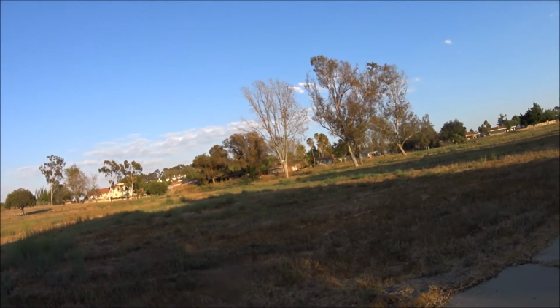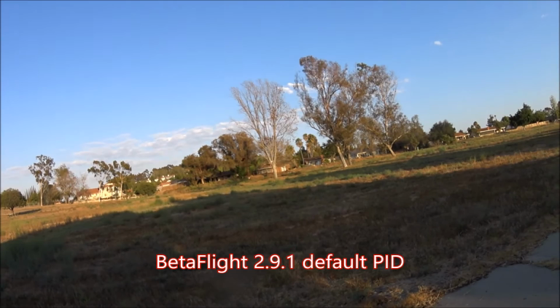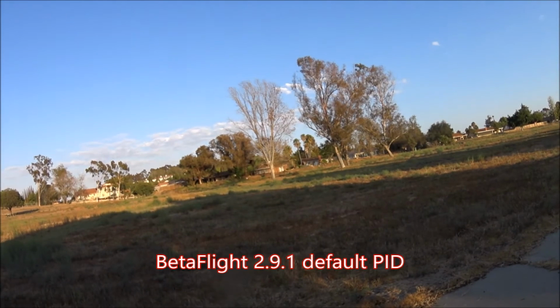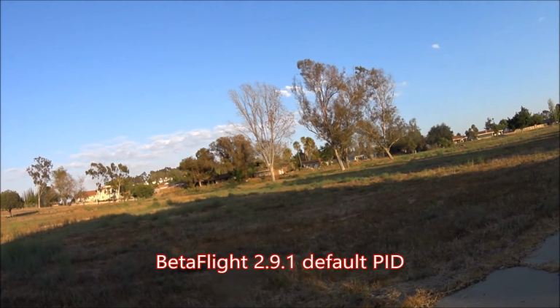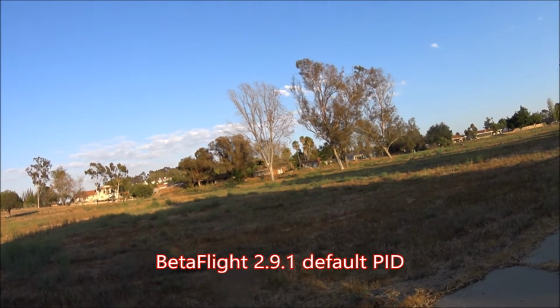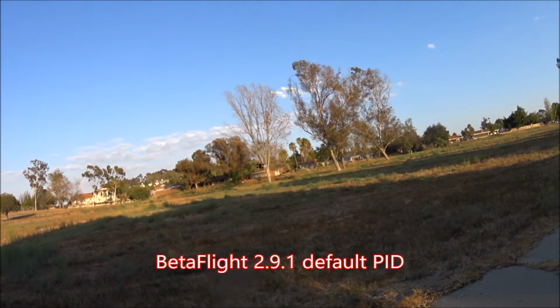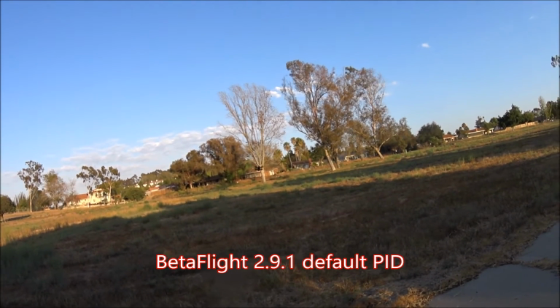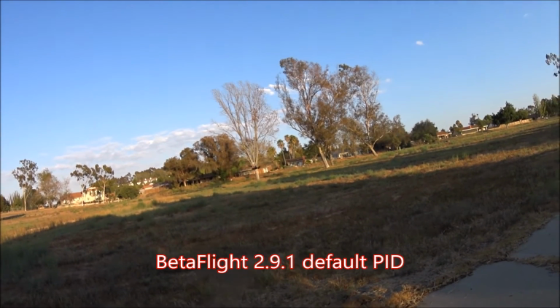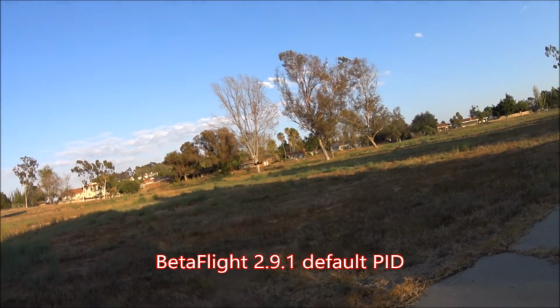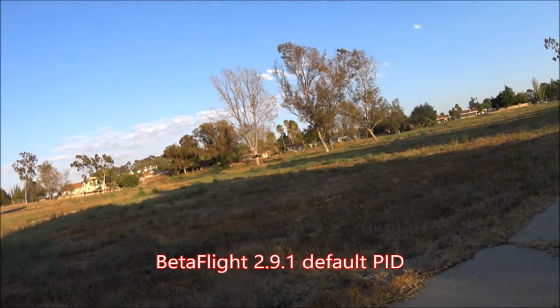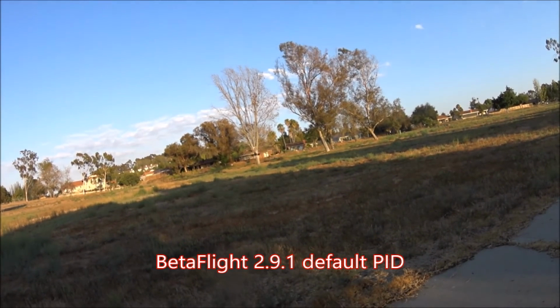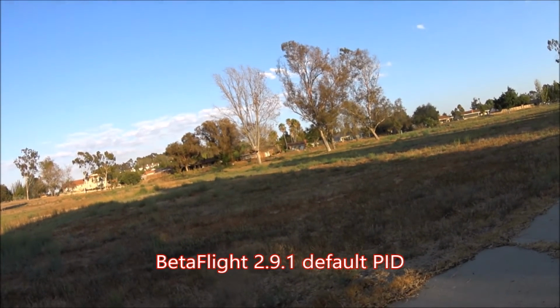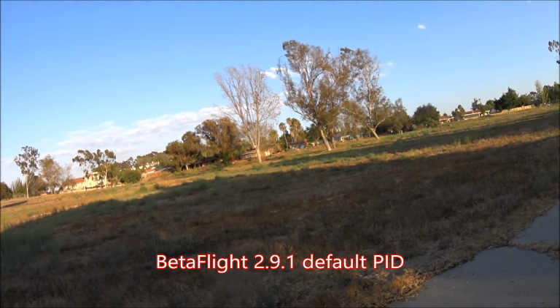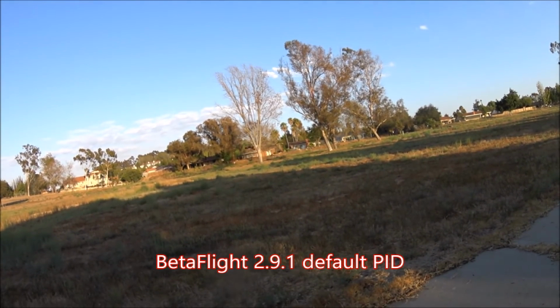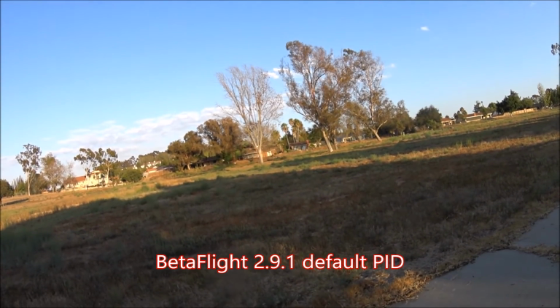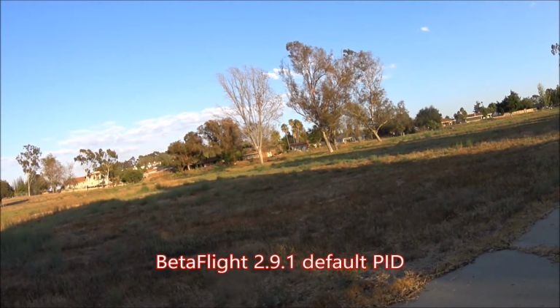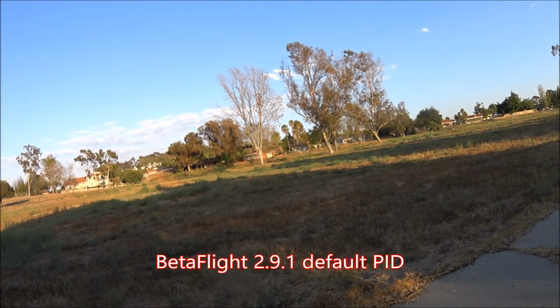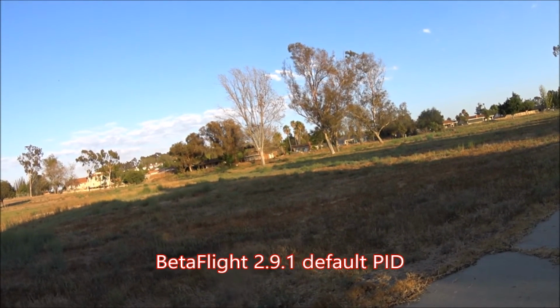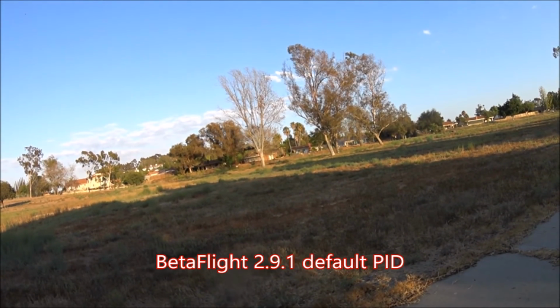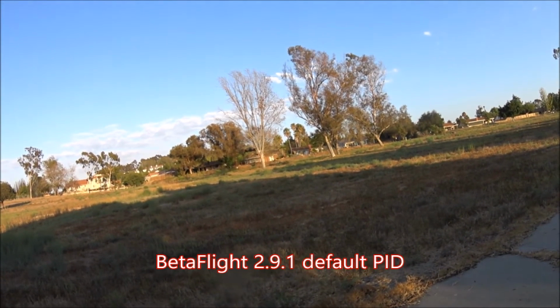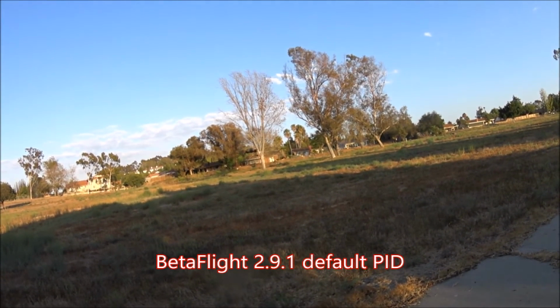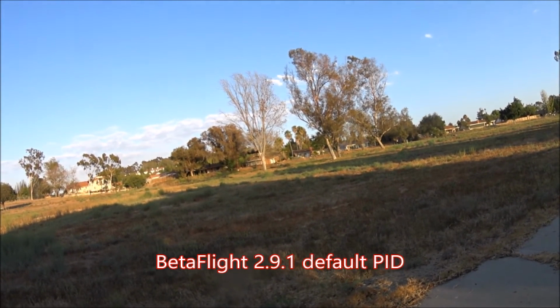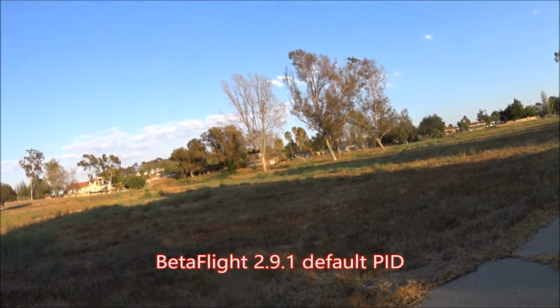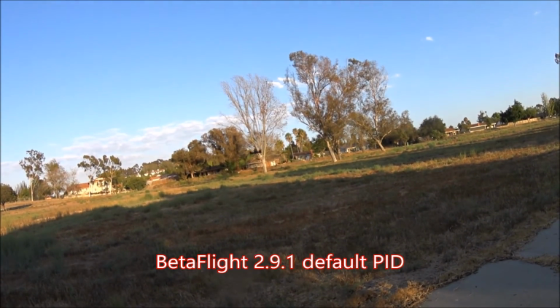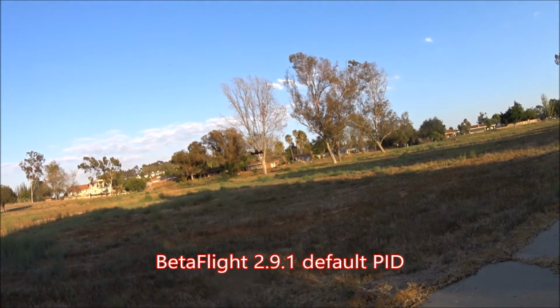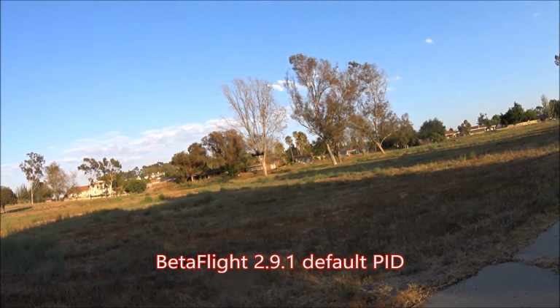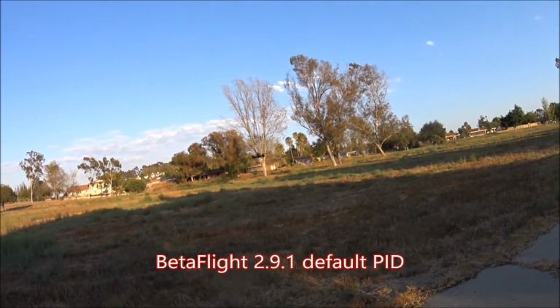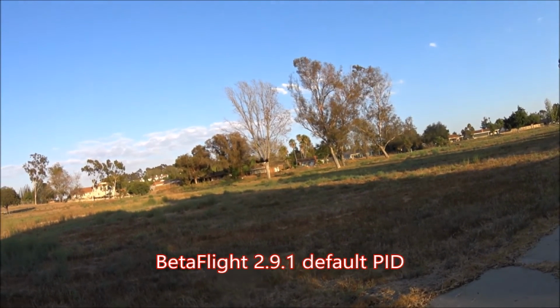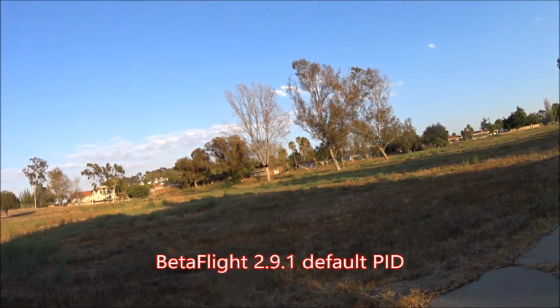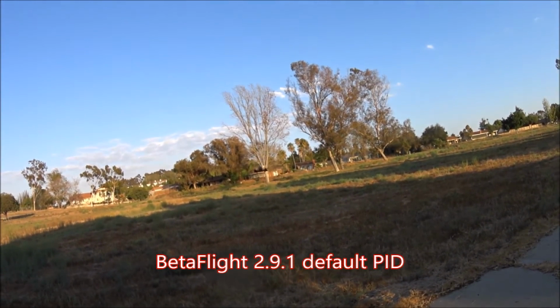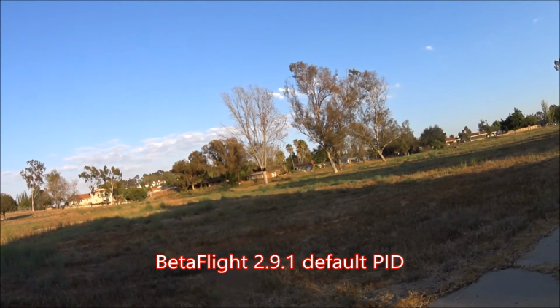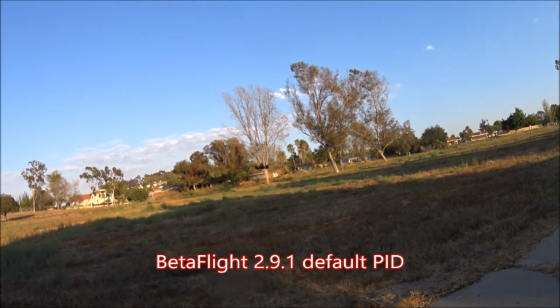These are stock ratings on BetaFlight 2.9.1.